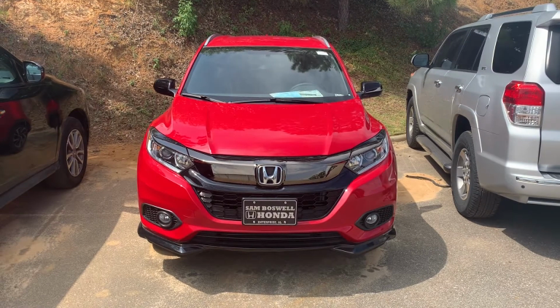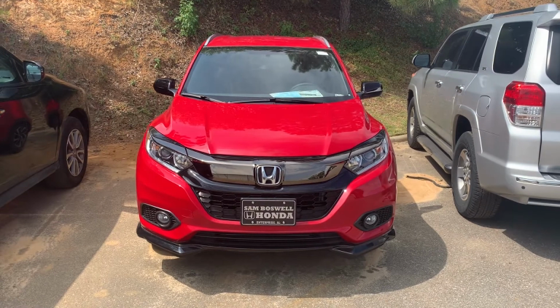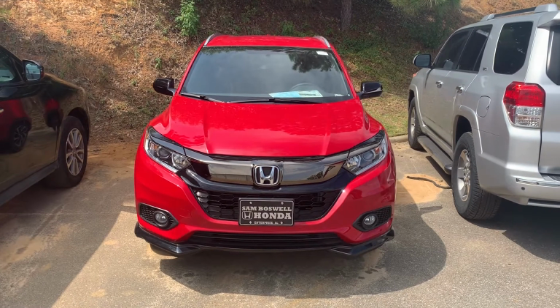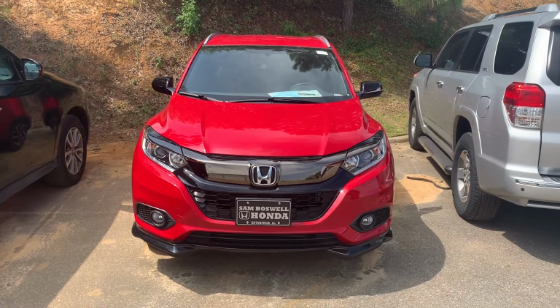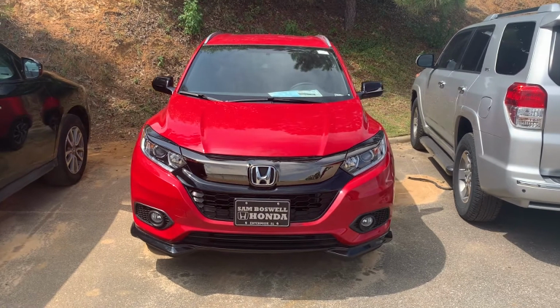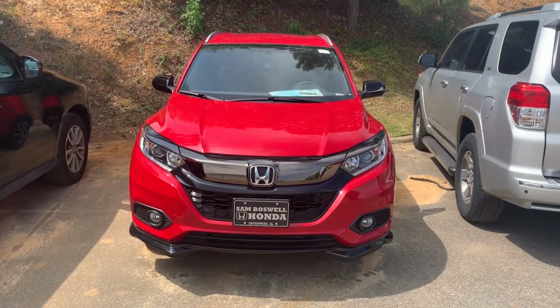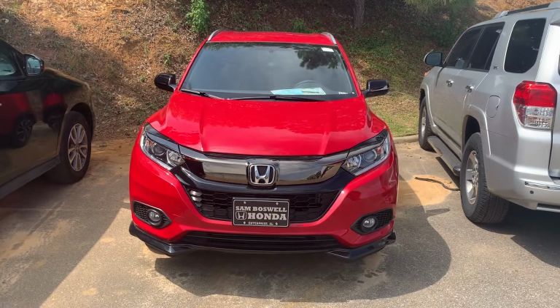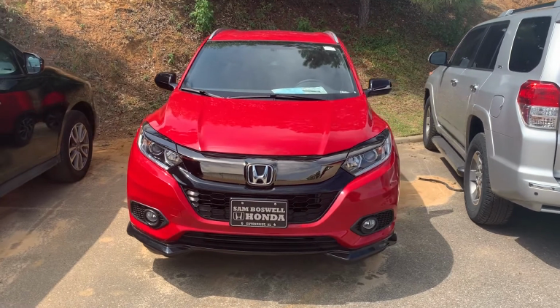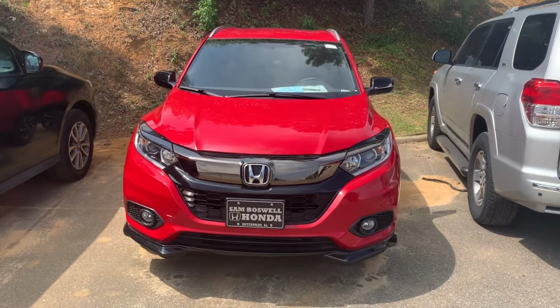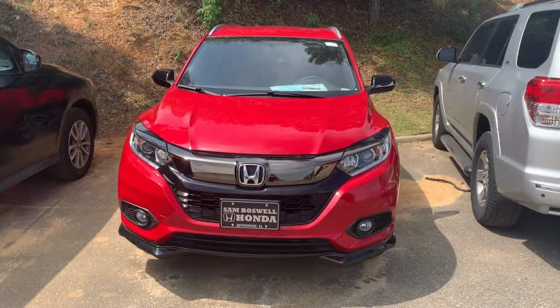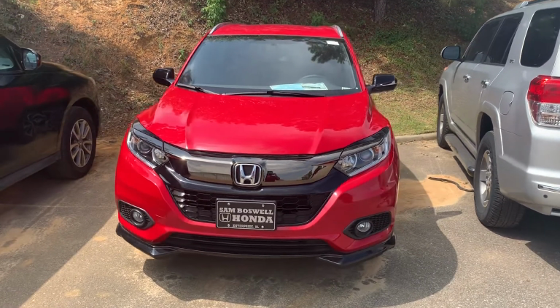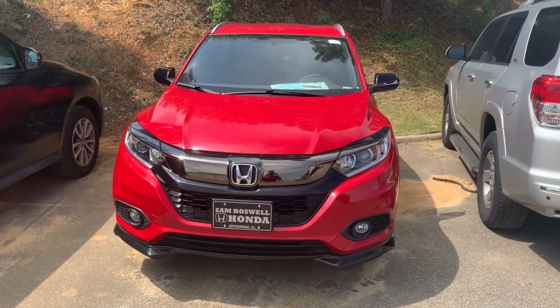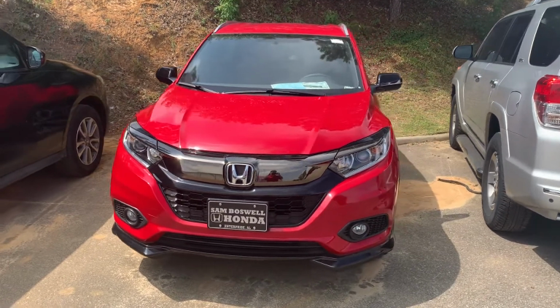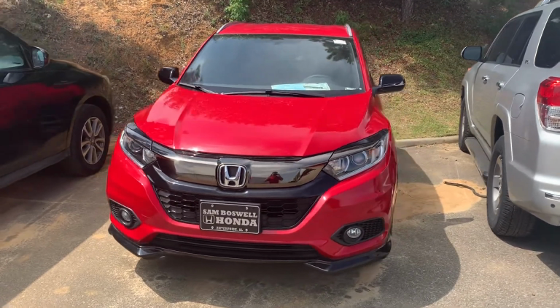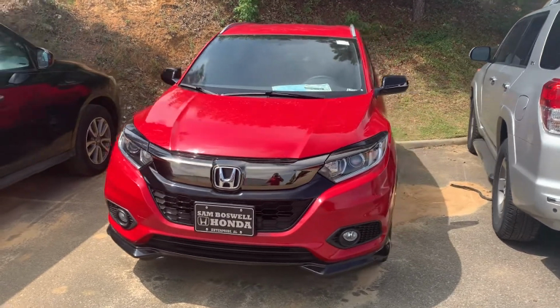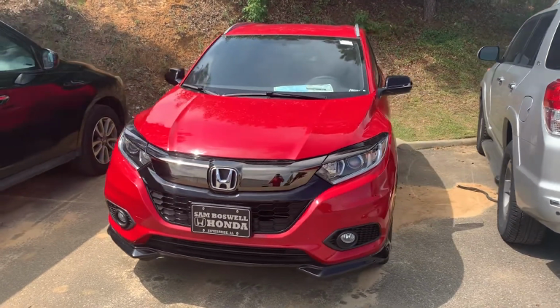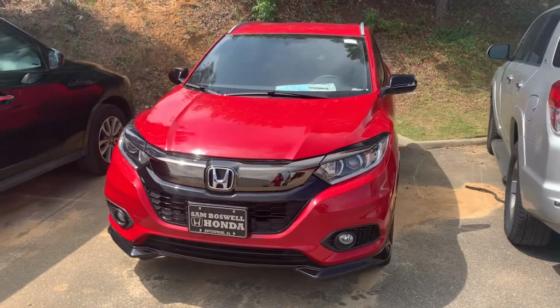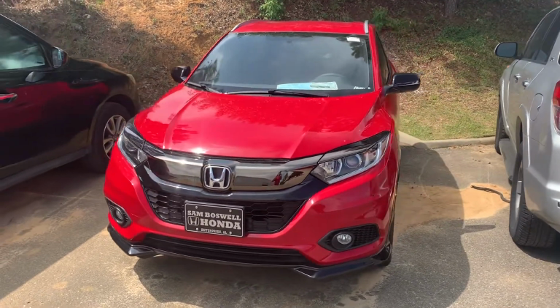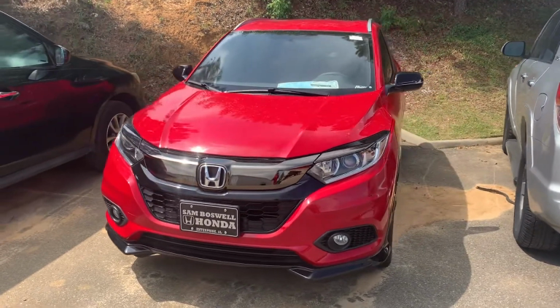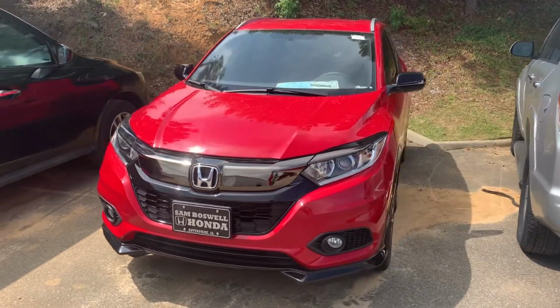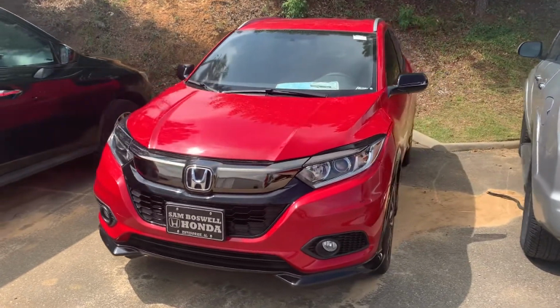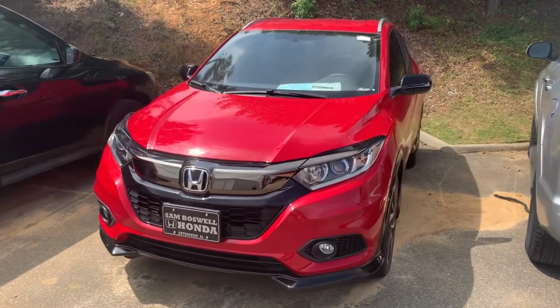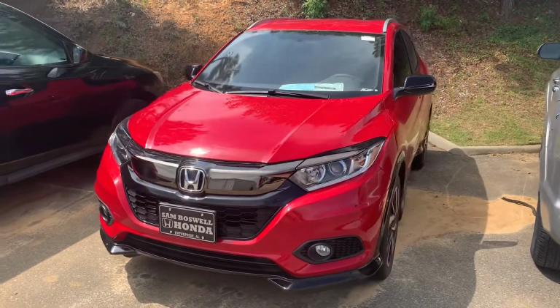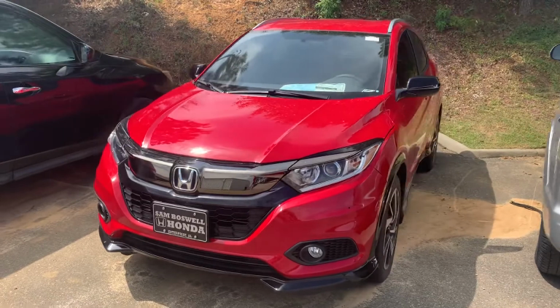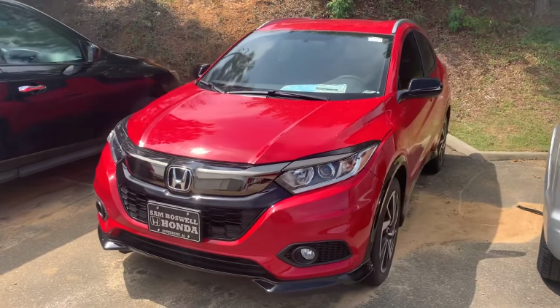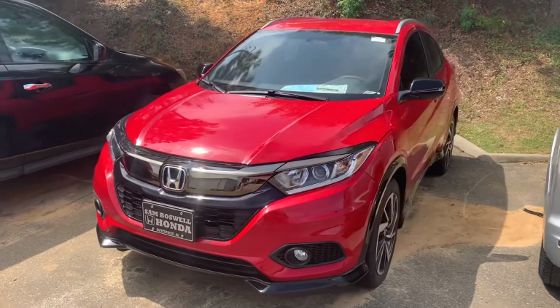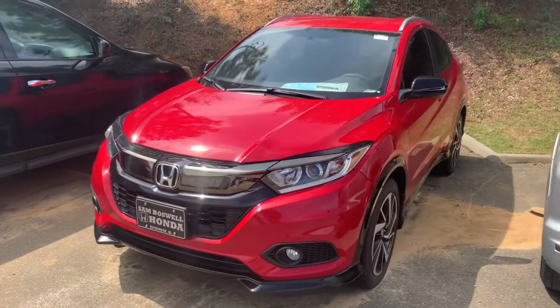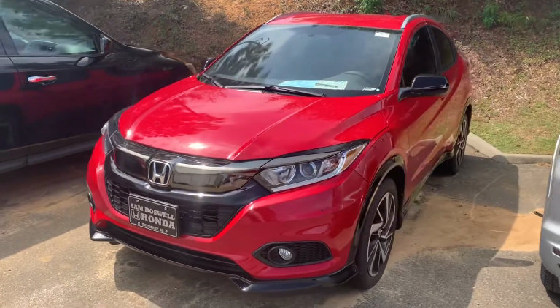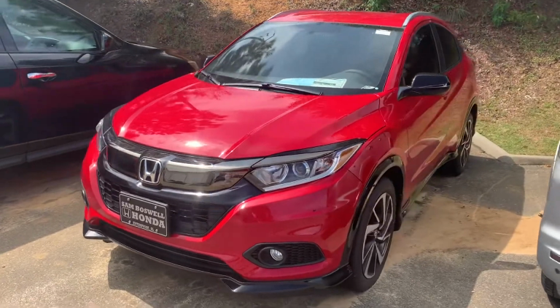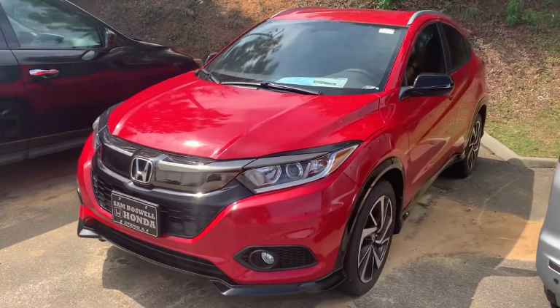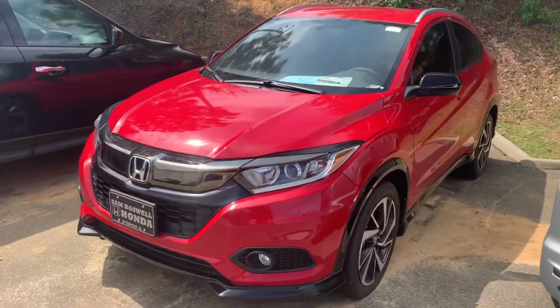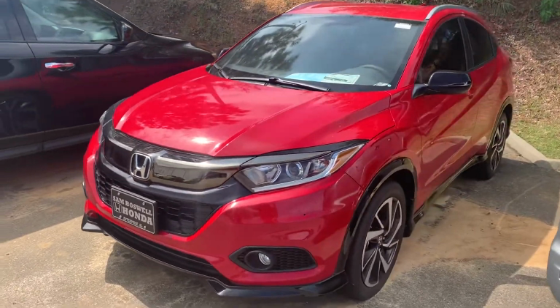Joshua Powell here at San Boswell Honda, and this is the 2019 Honda HR-V Sport.